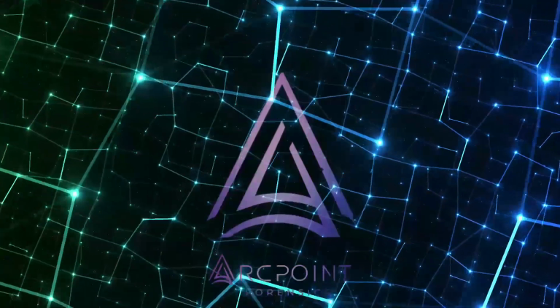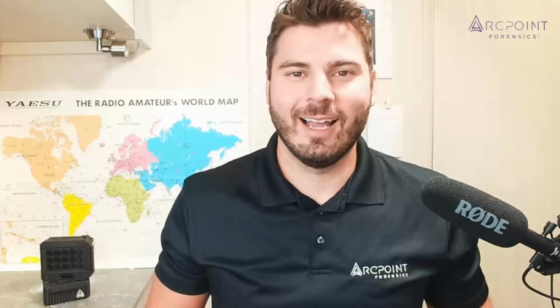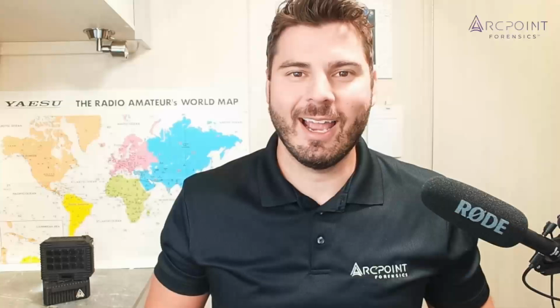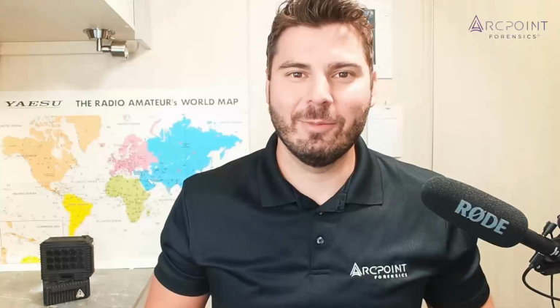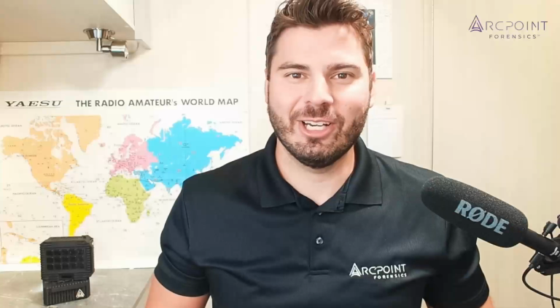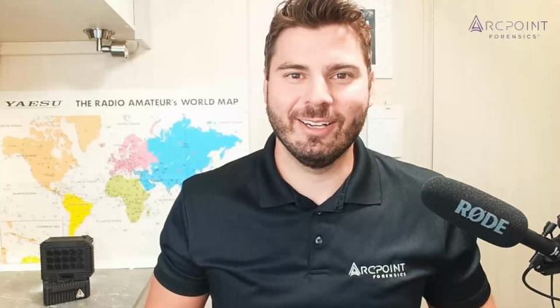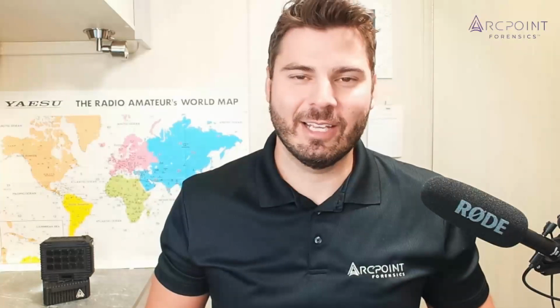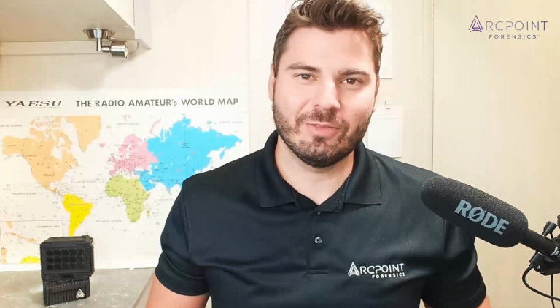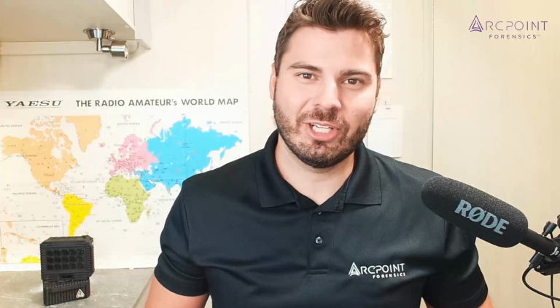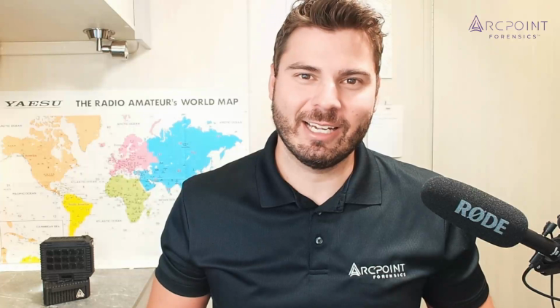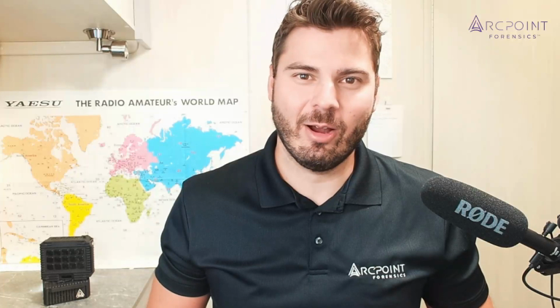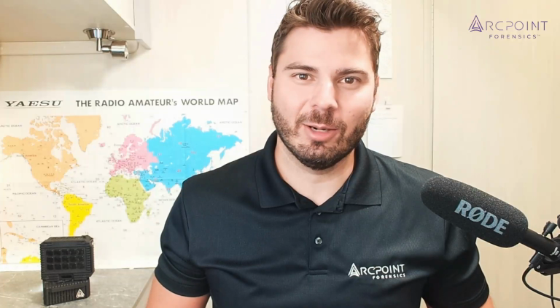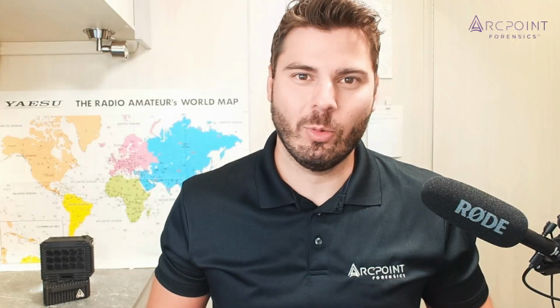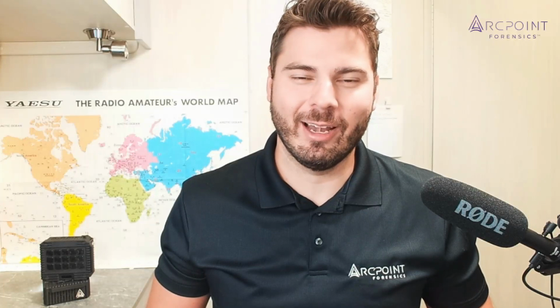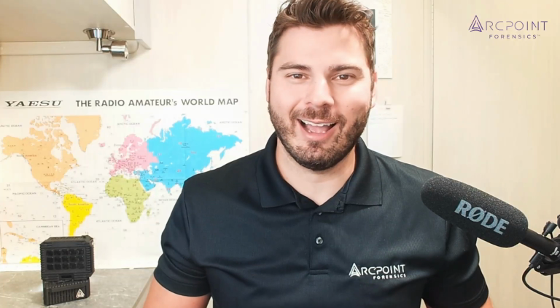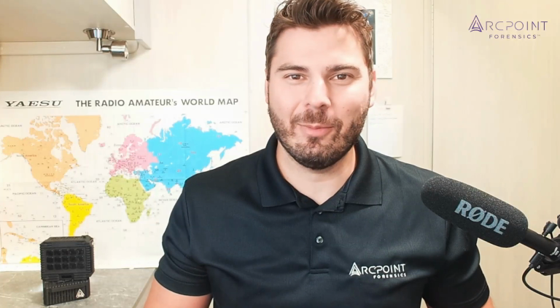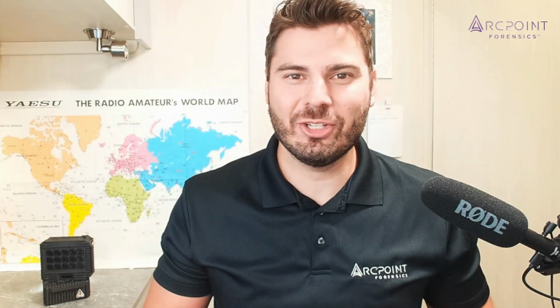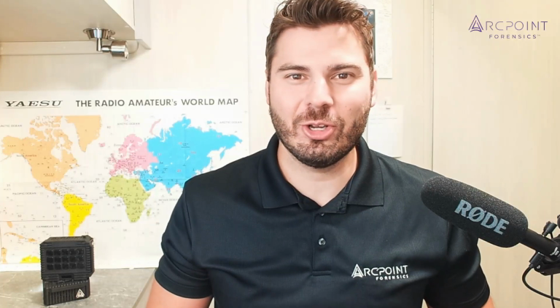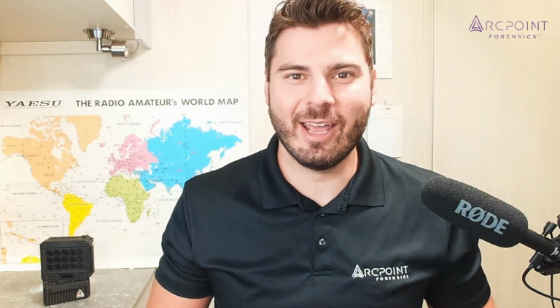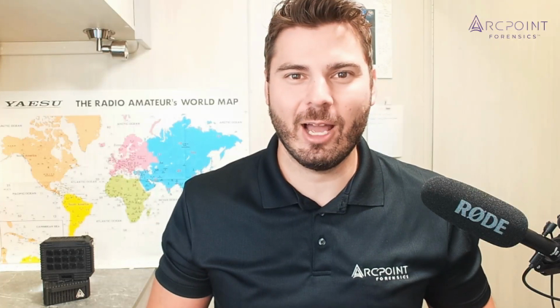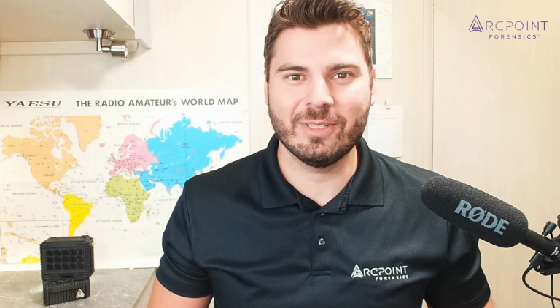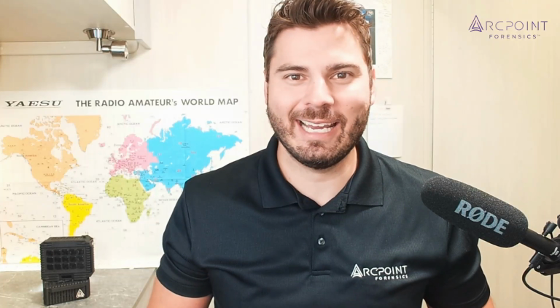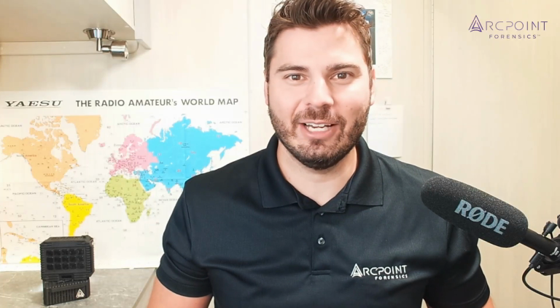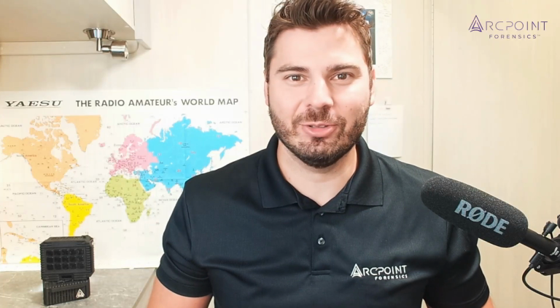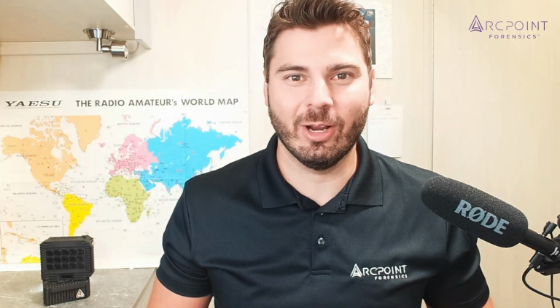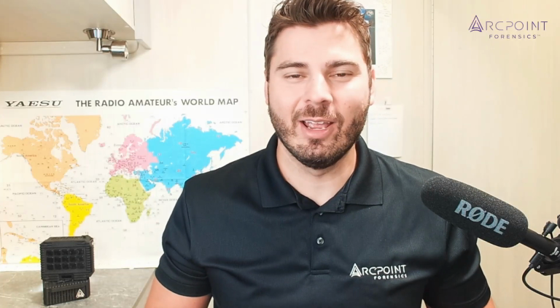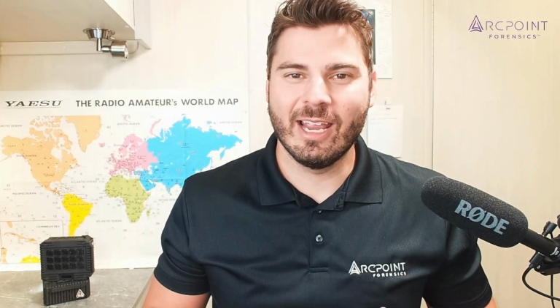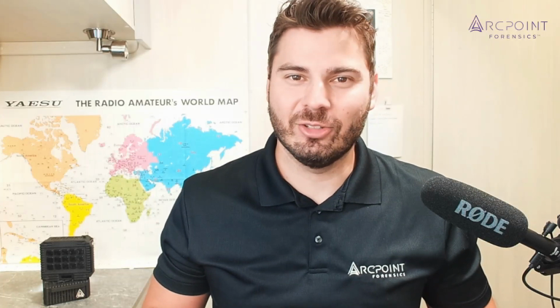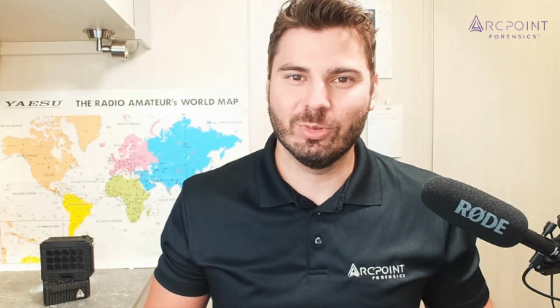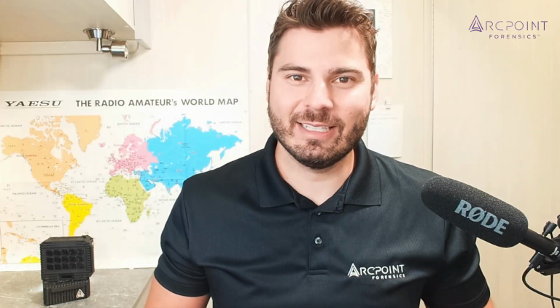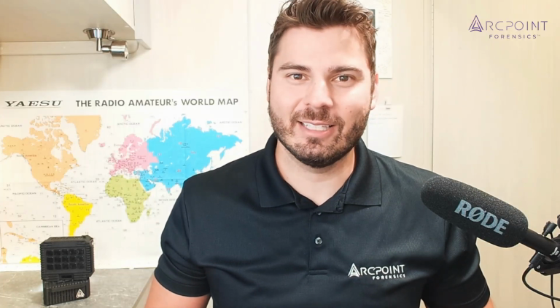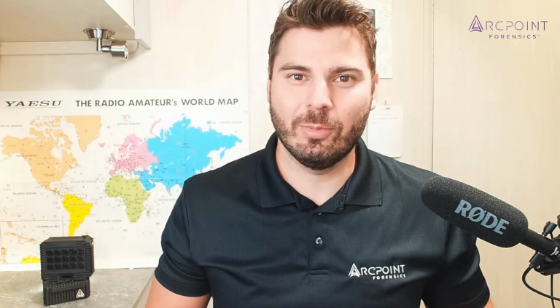Hi, I'm Jared. Thanks for checking out Arc Point. I'm going to show you how to update Atrio. It's really simple.